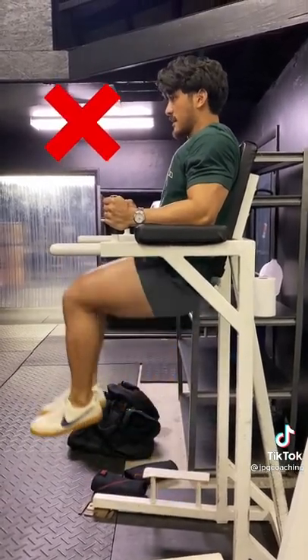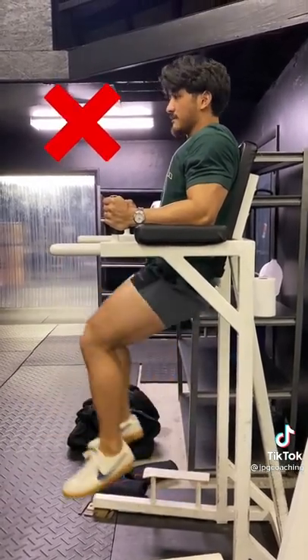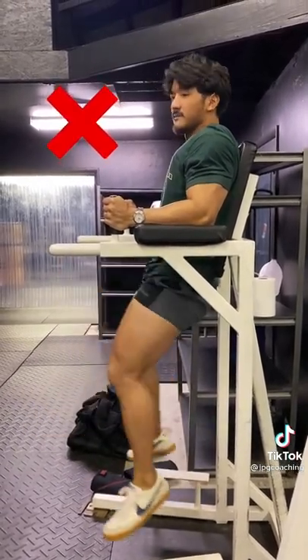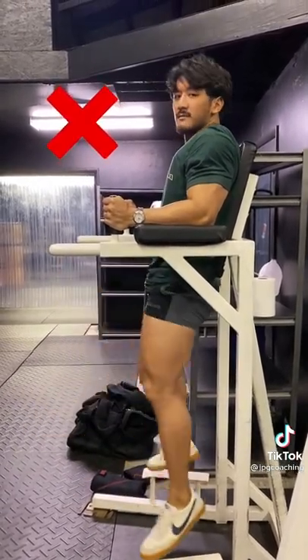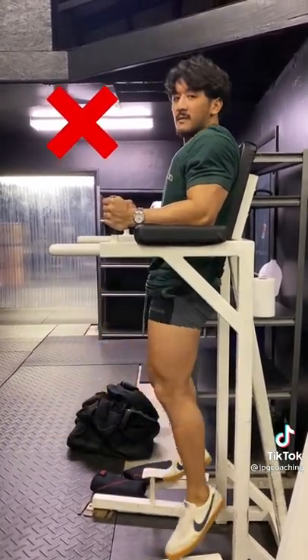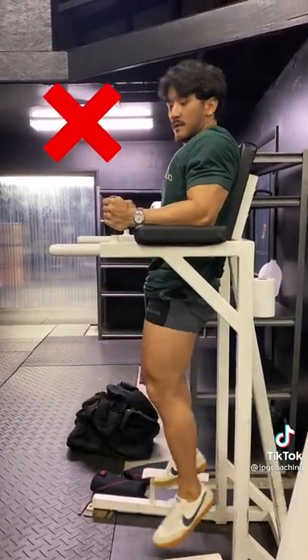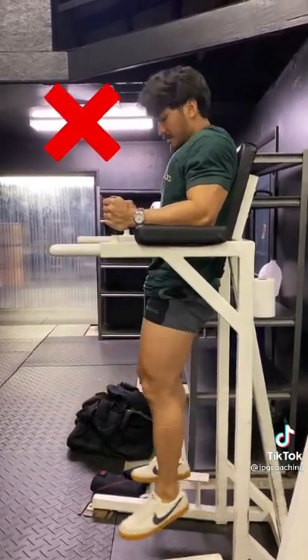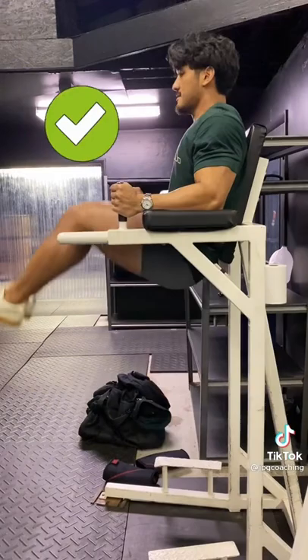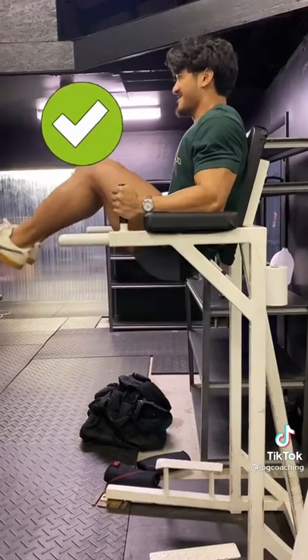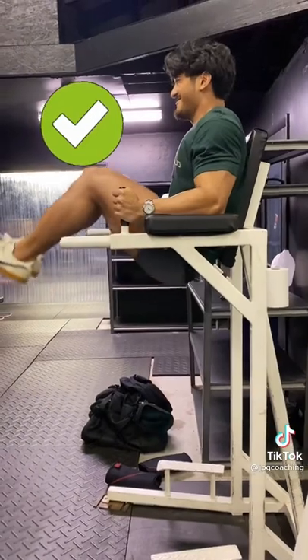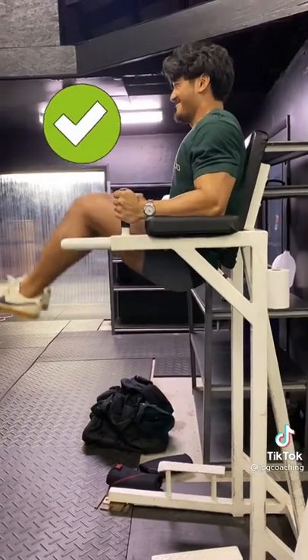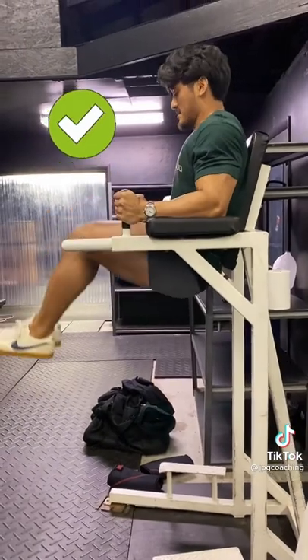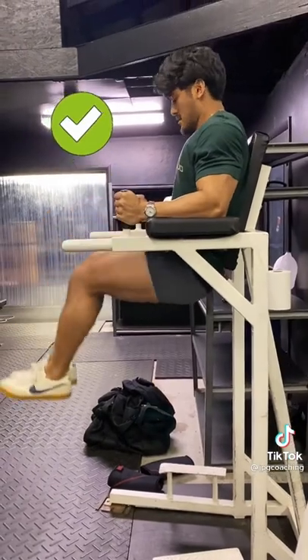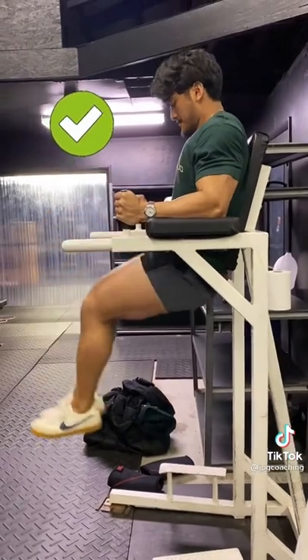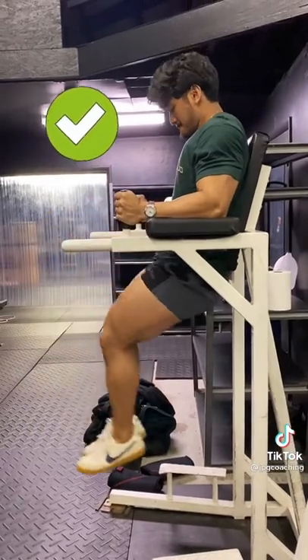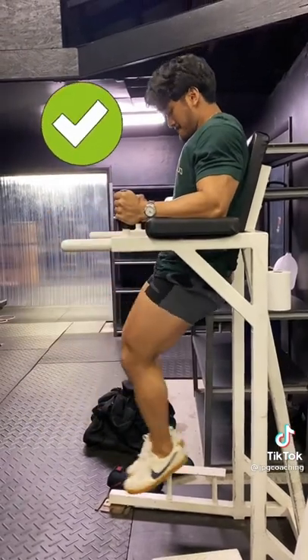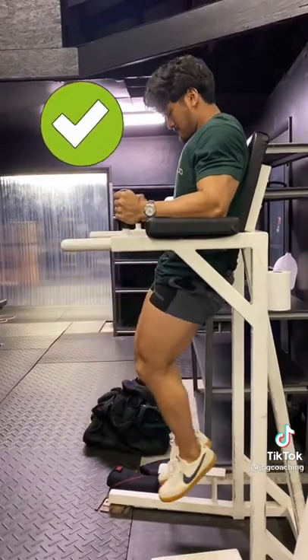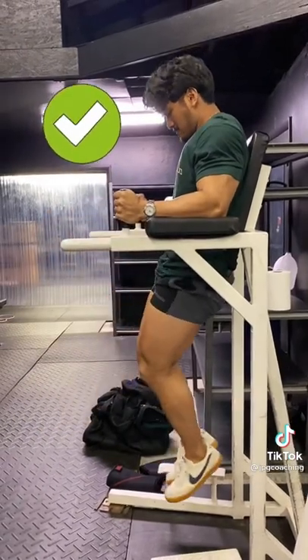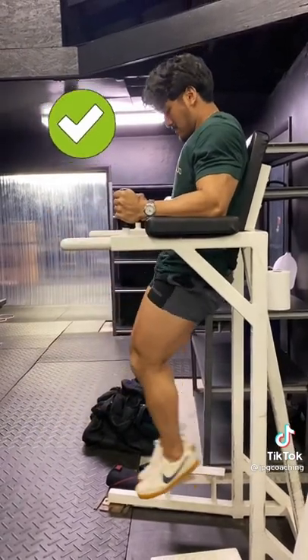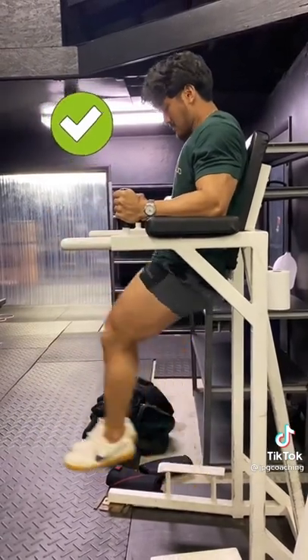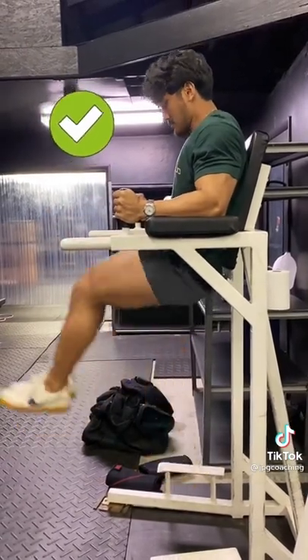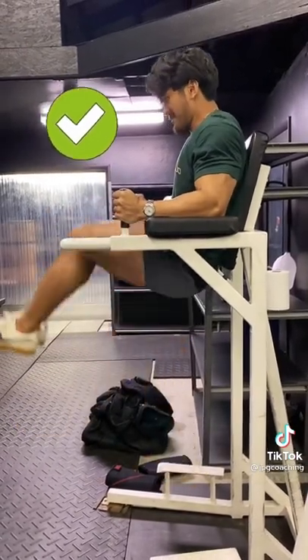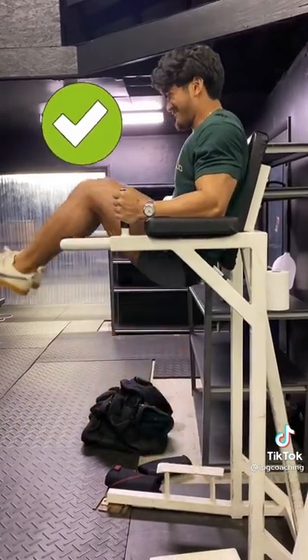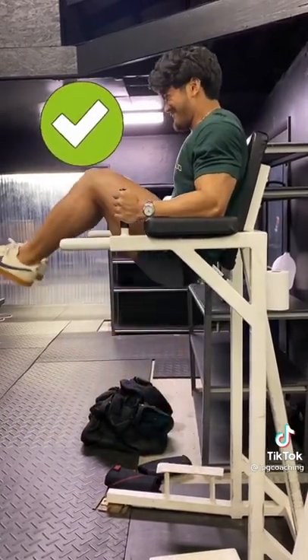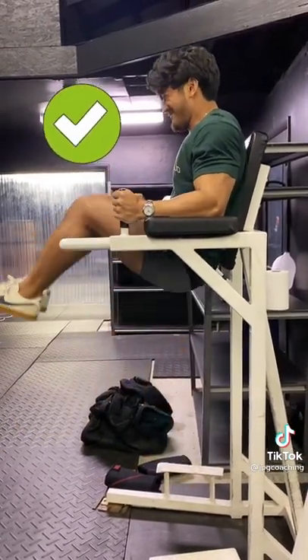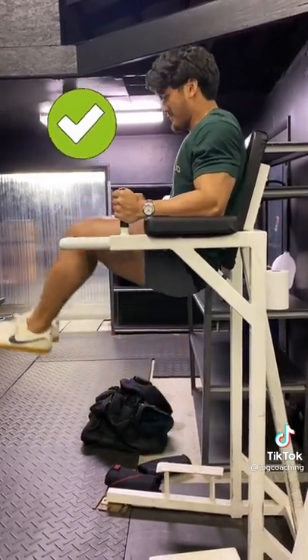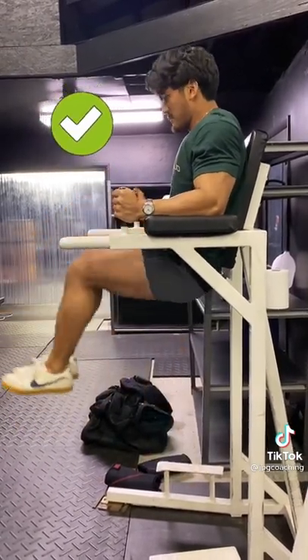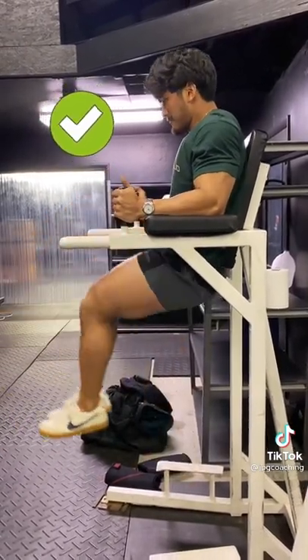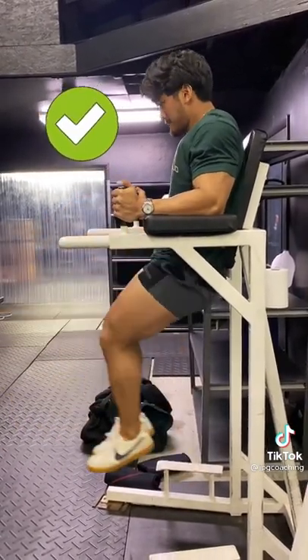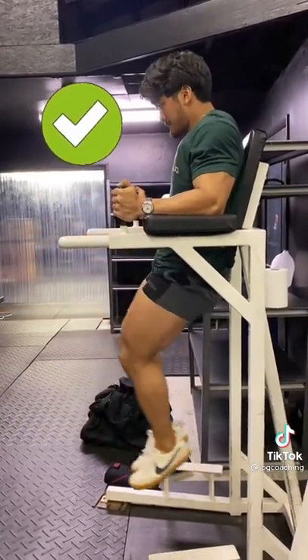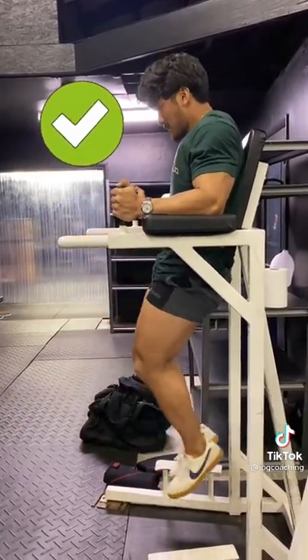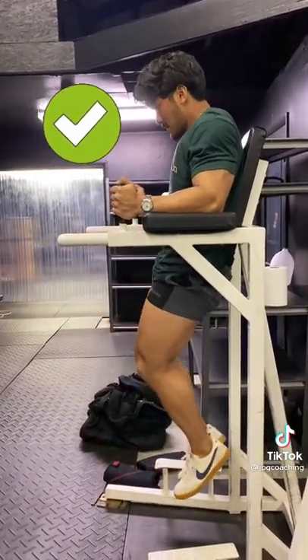With this exercise, we don't want to just focus on raising the legs. Focus on pulling the pelvis up and actually flexing the spine.